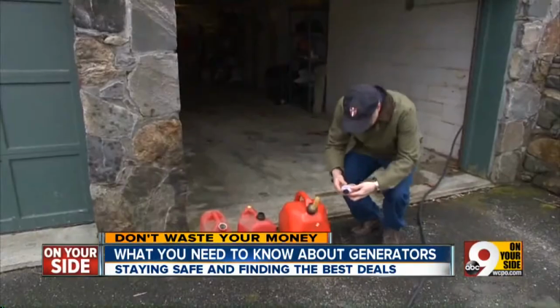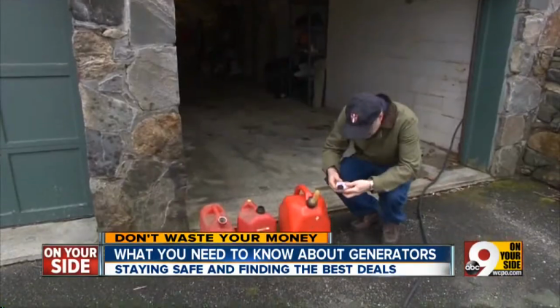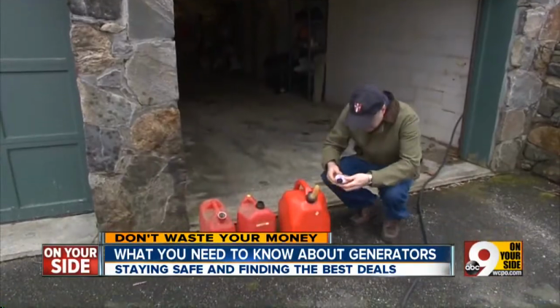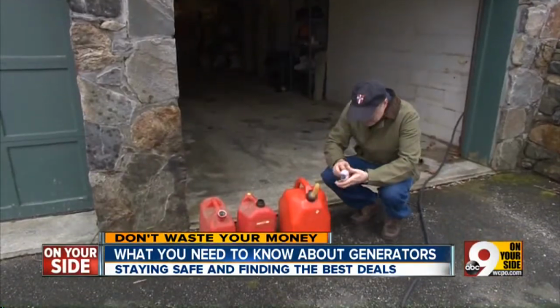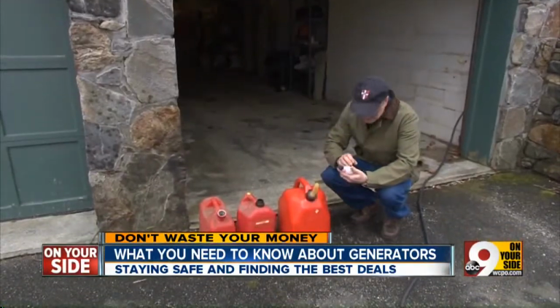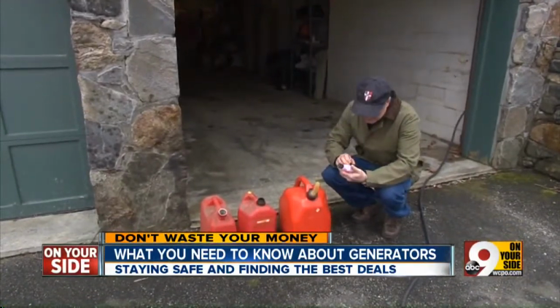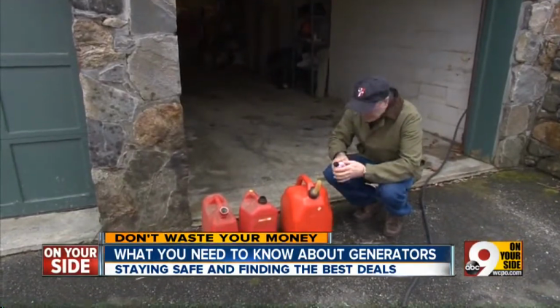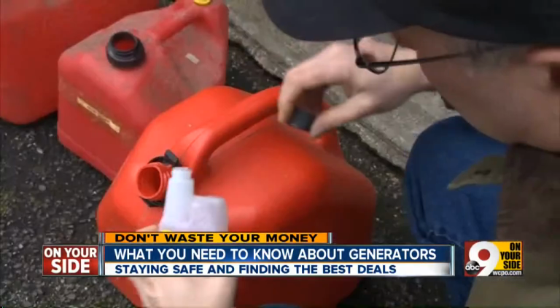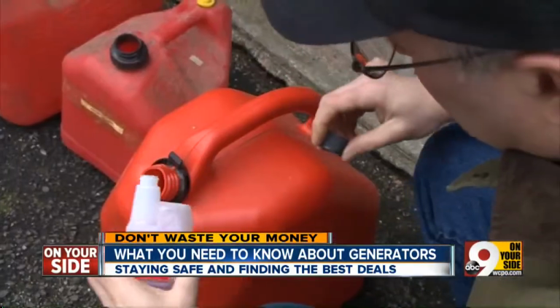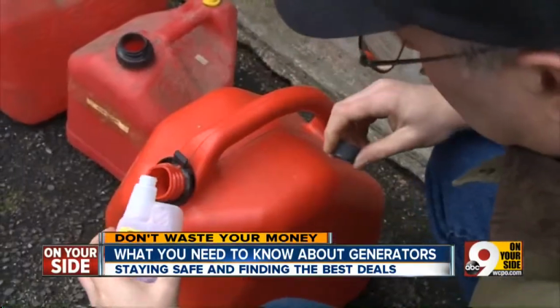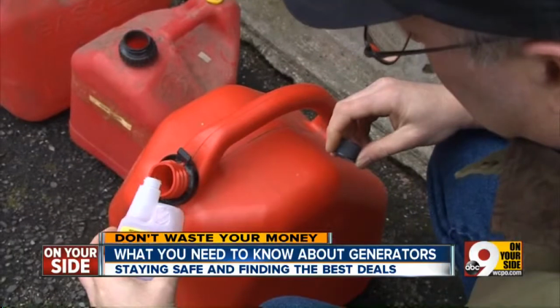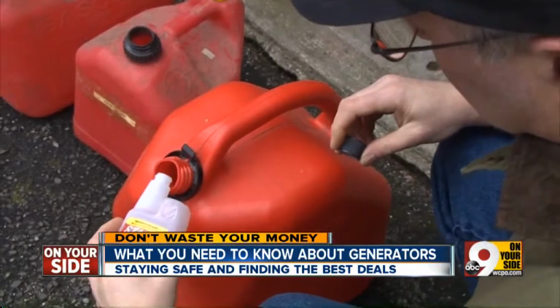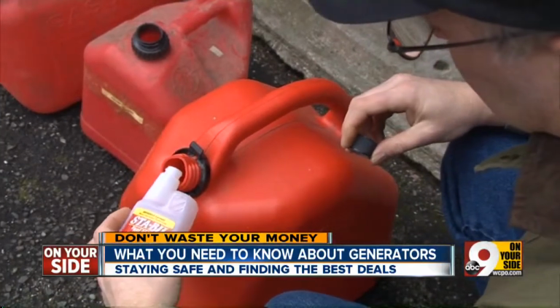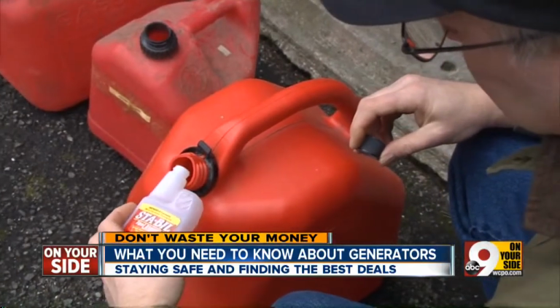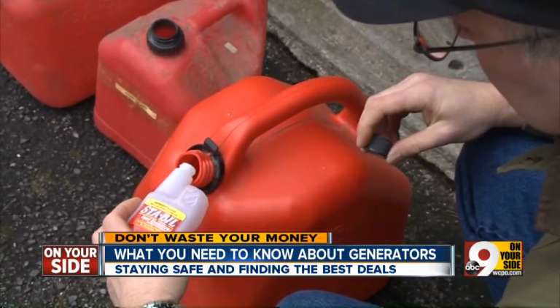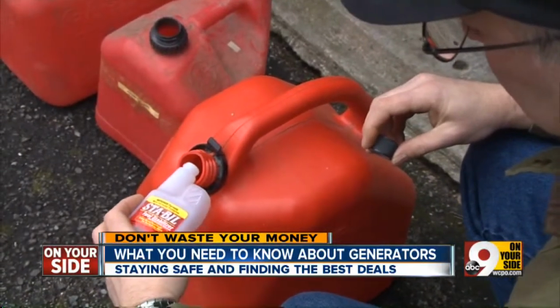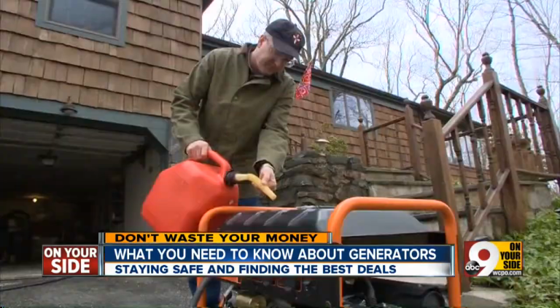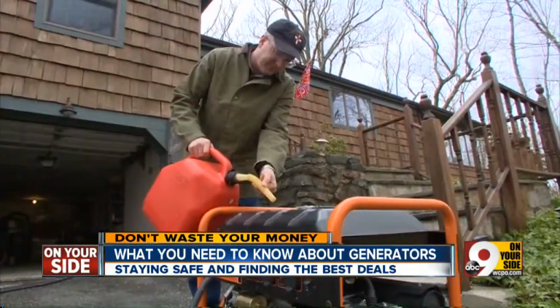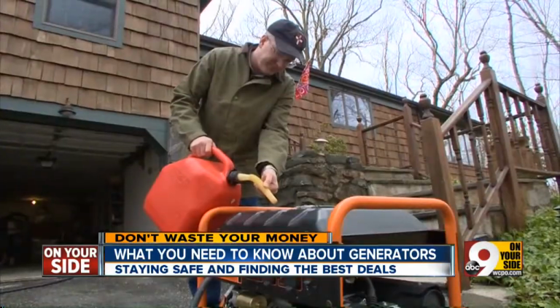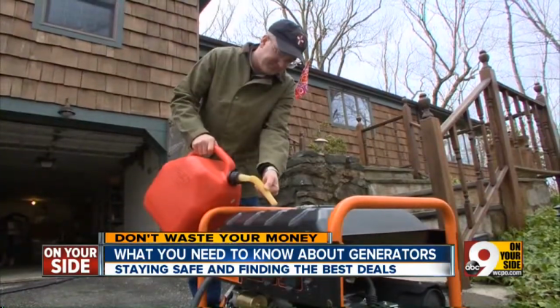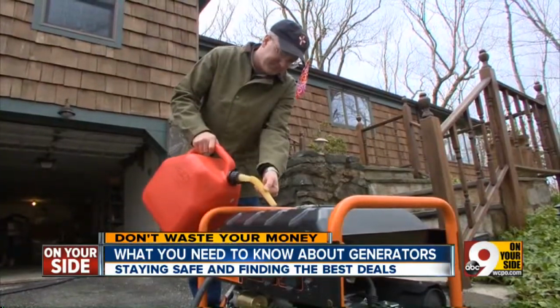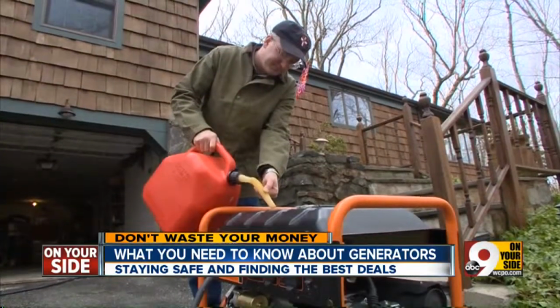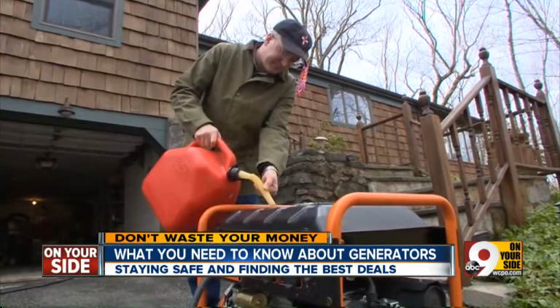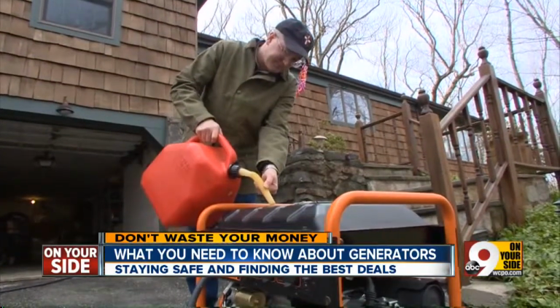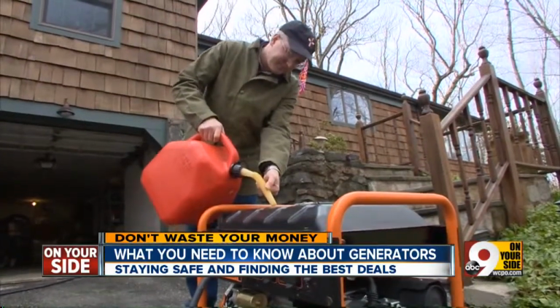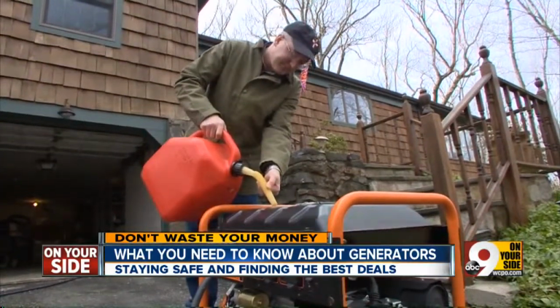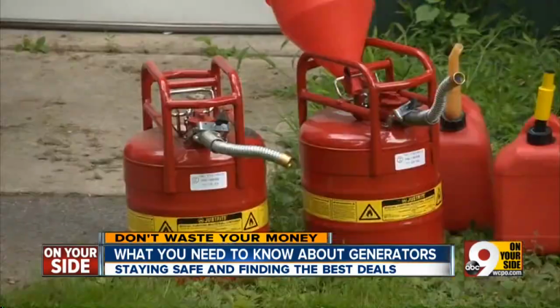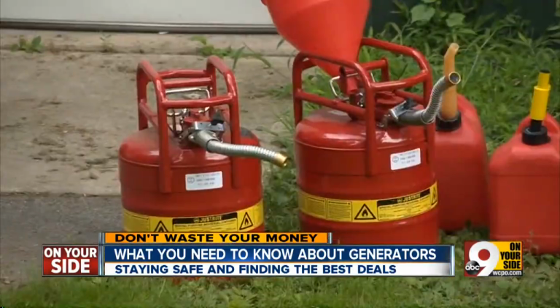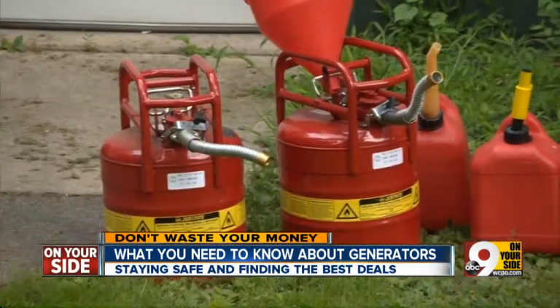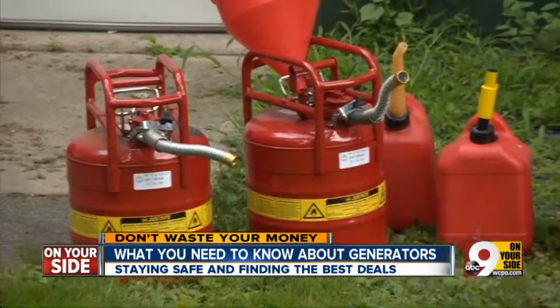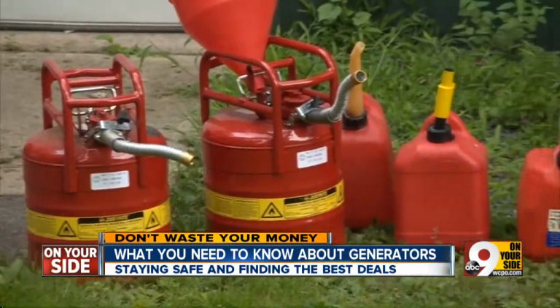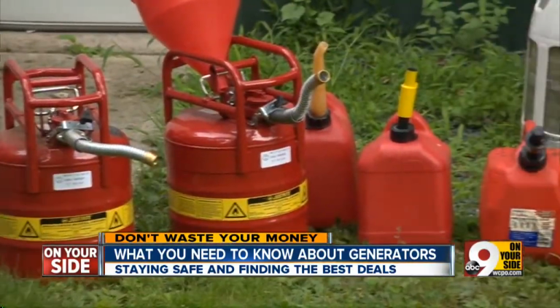To make sure your generator will start when you need it most, you should always use gas stabilizer. Also, try to change out the gas once a year.